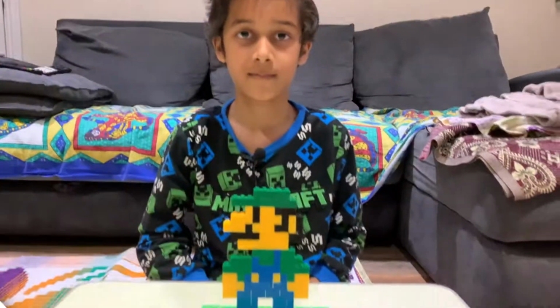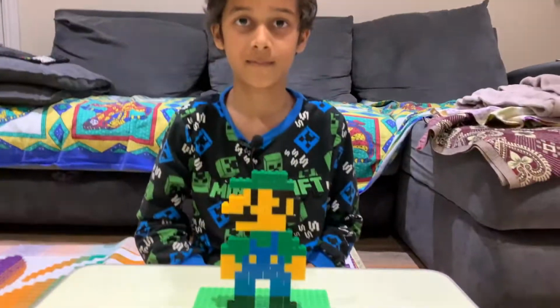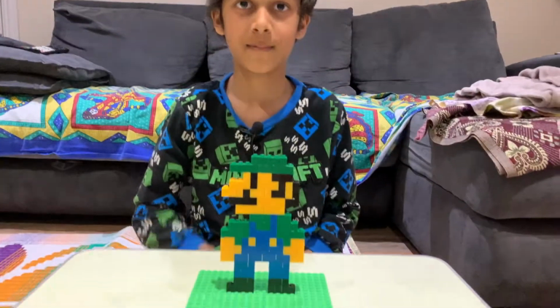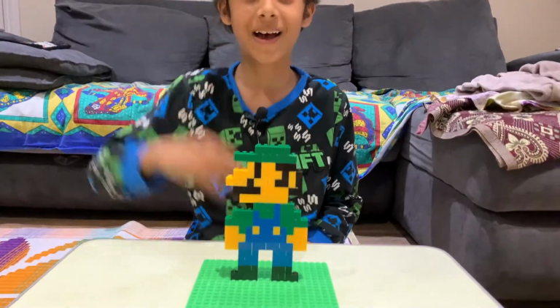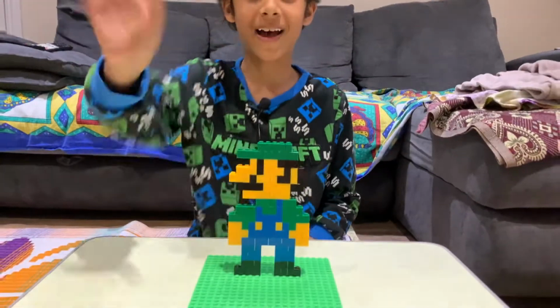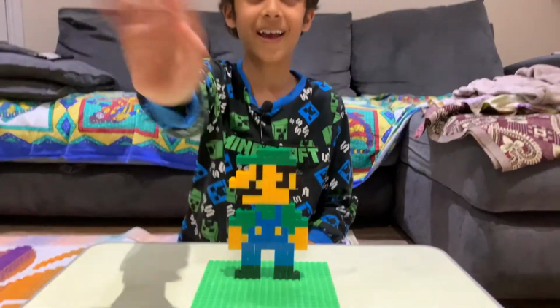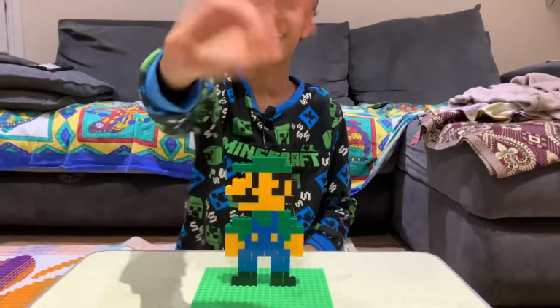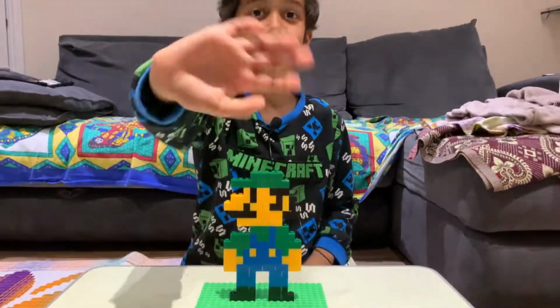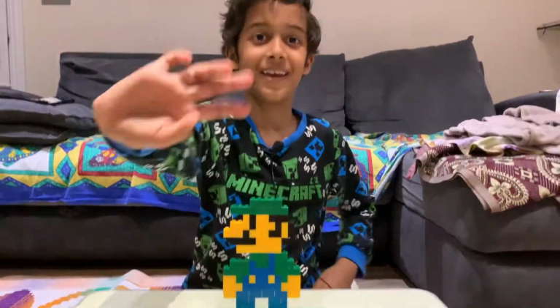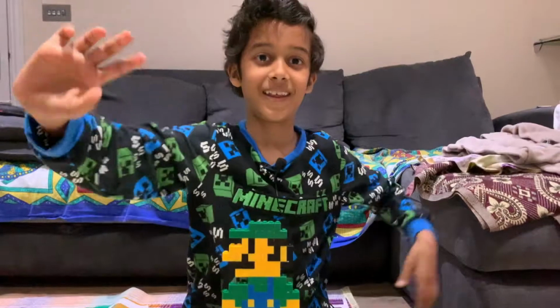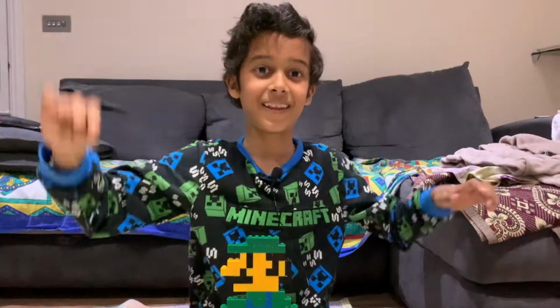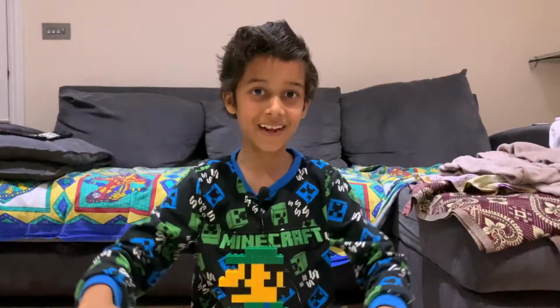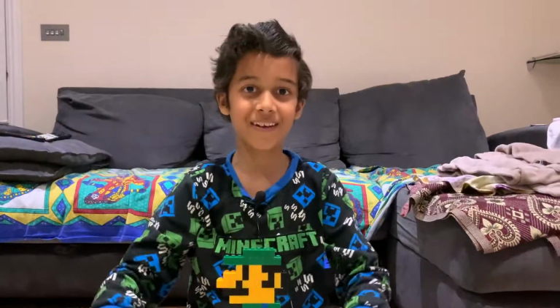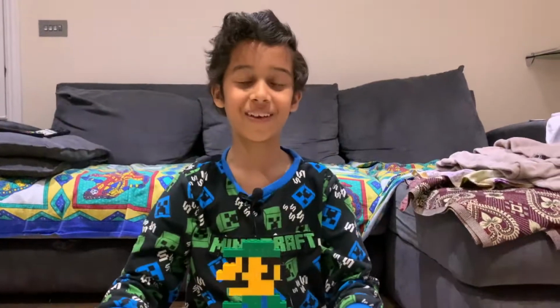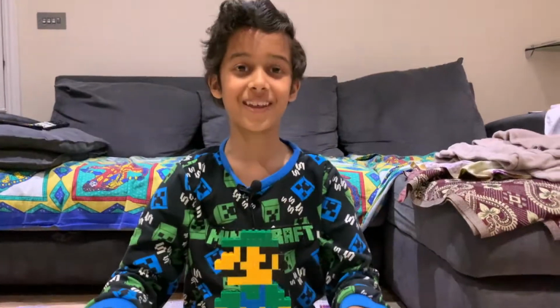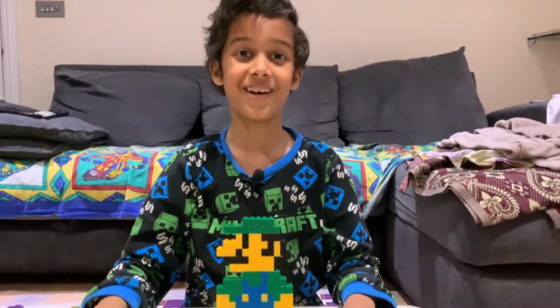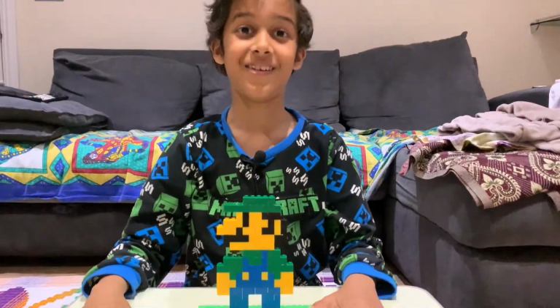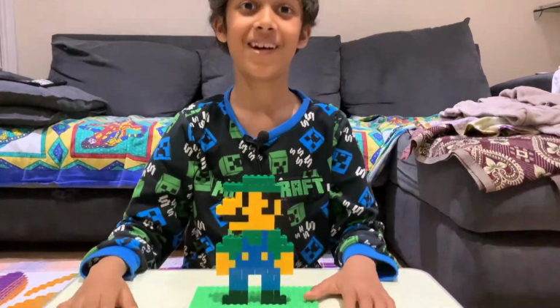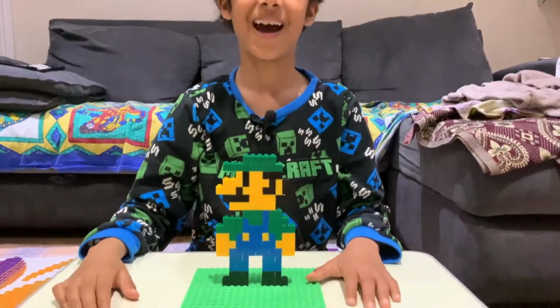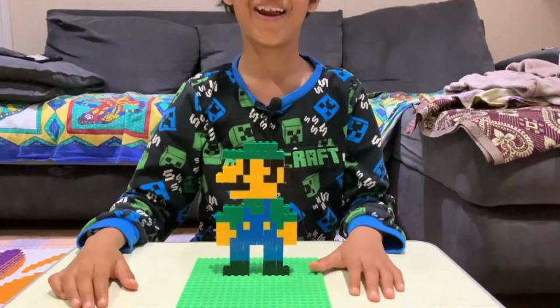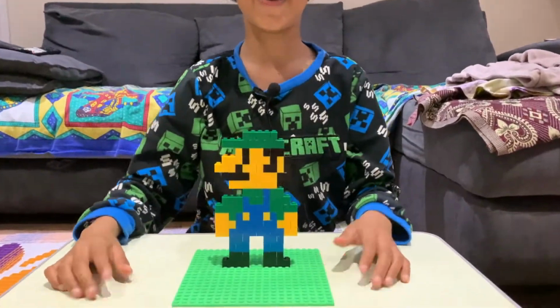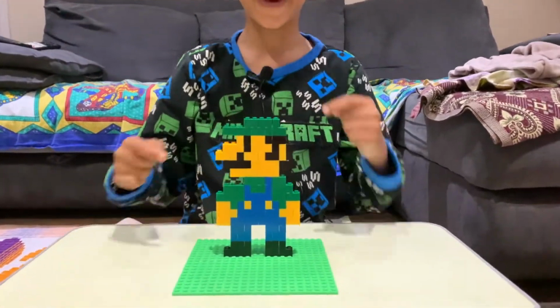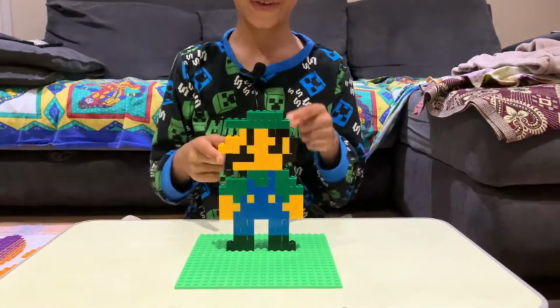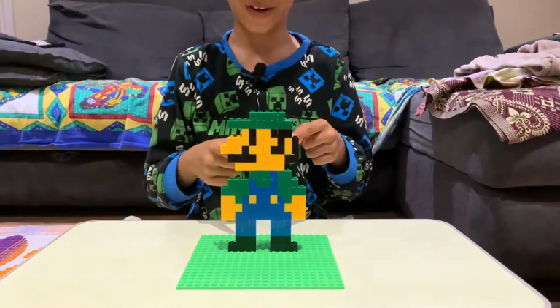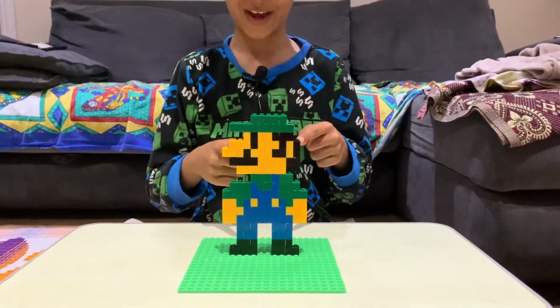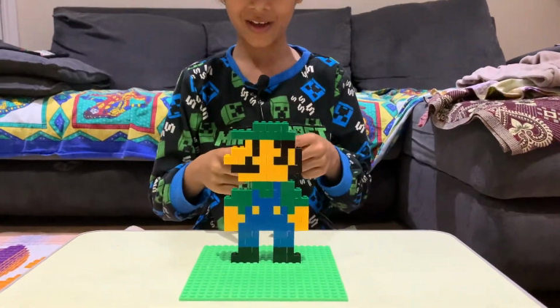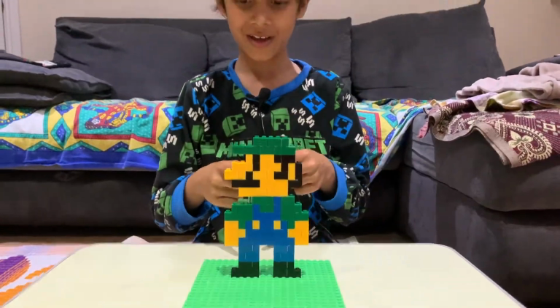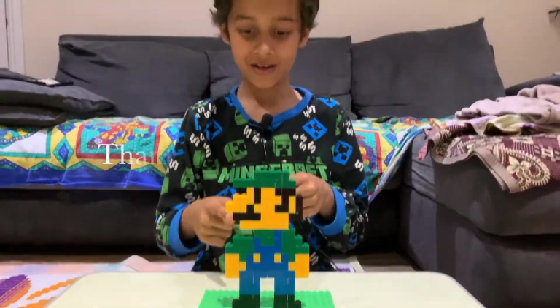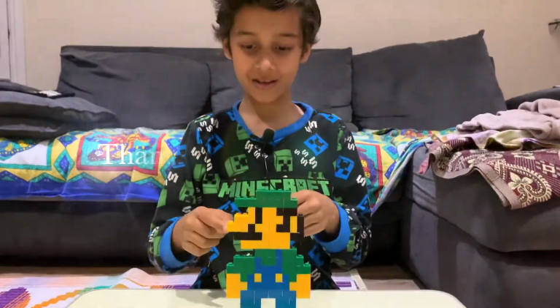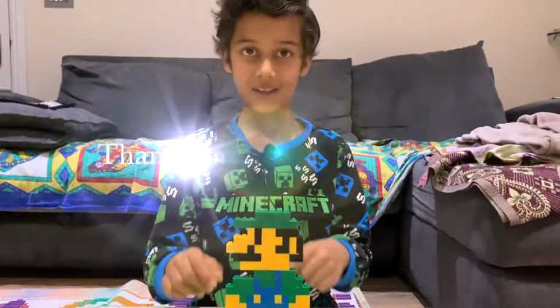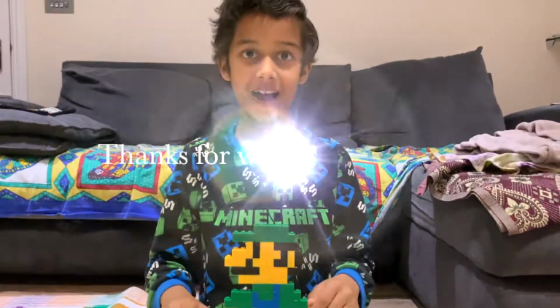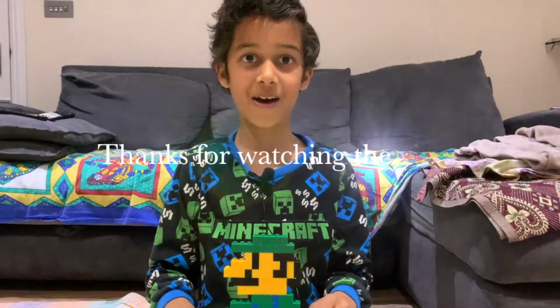Bye, see you in the next video, and hope you try this out!